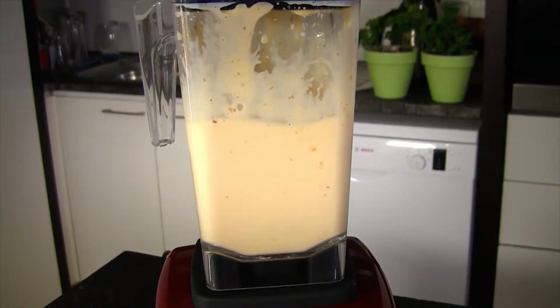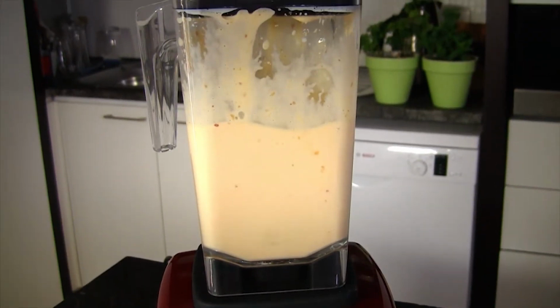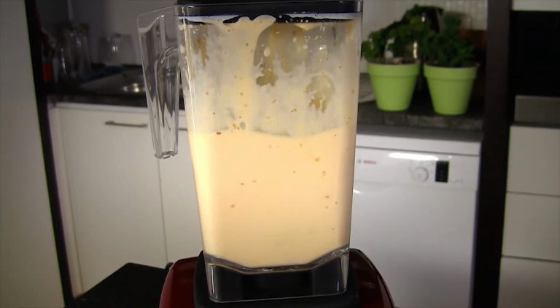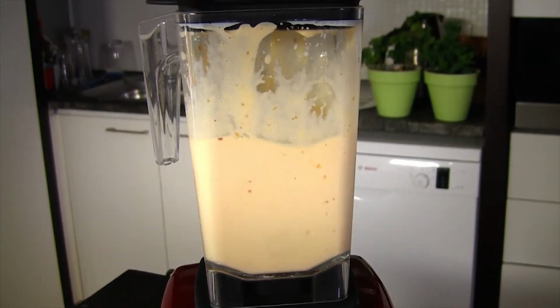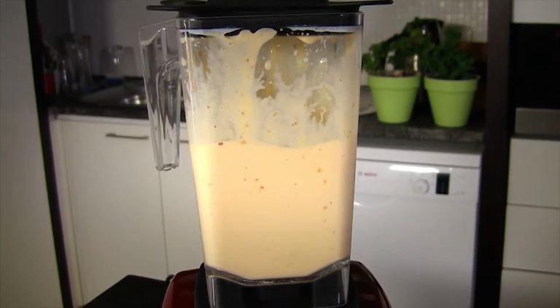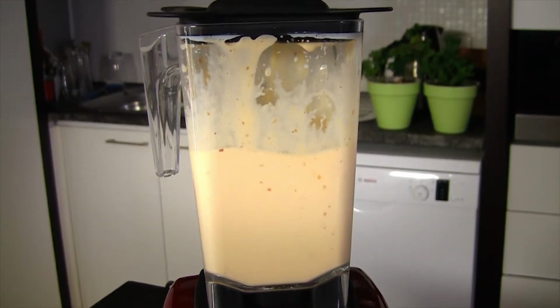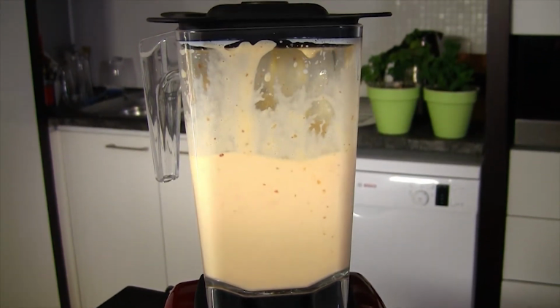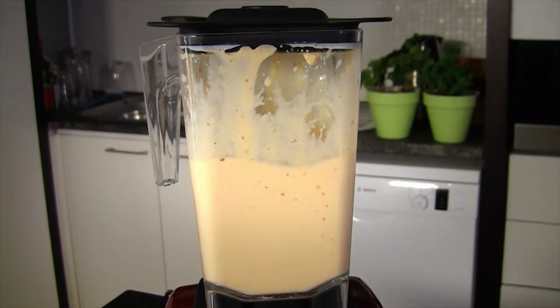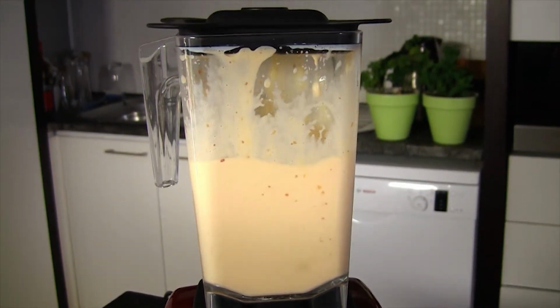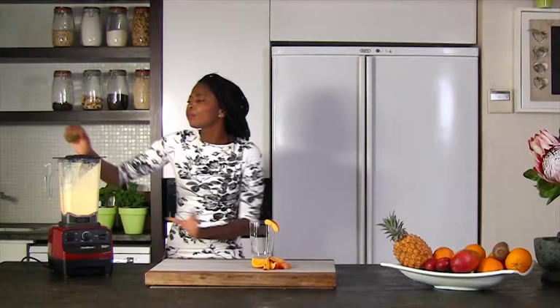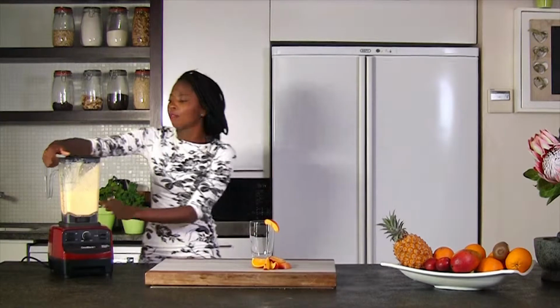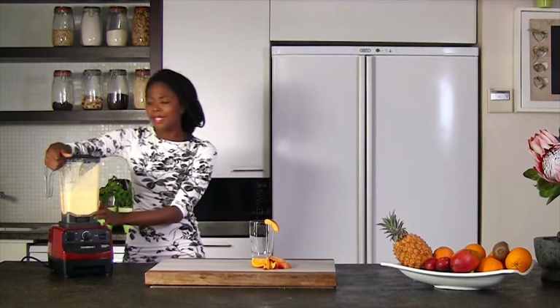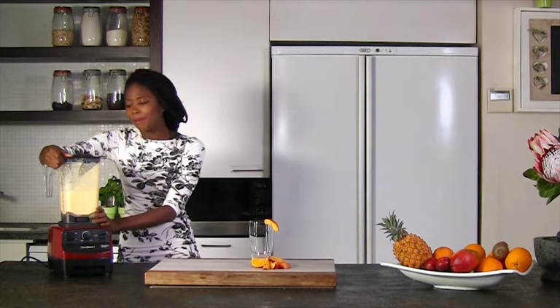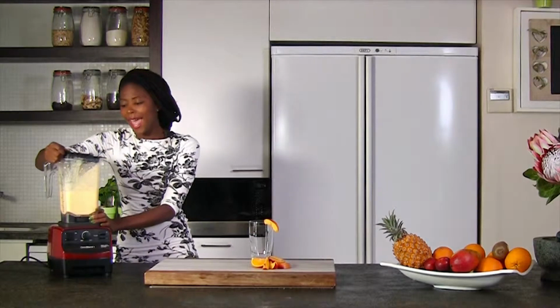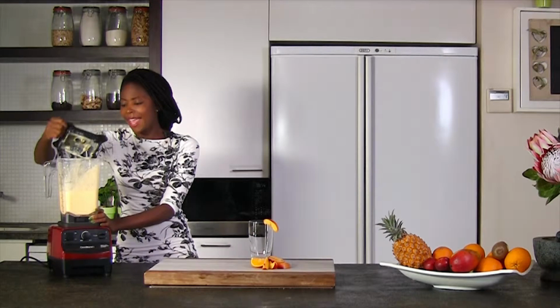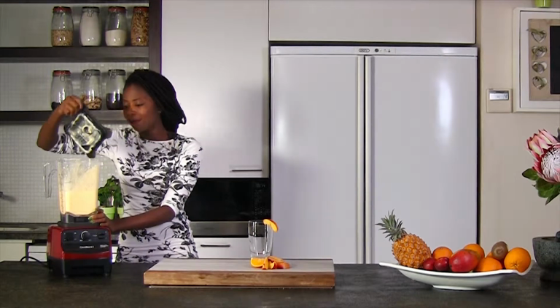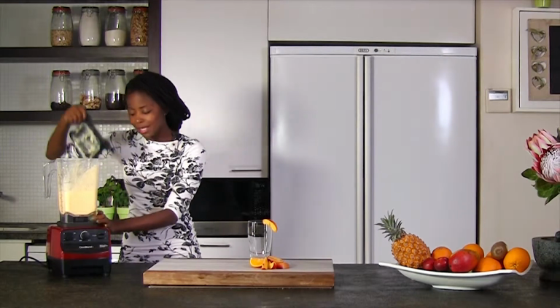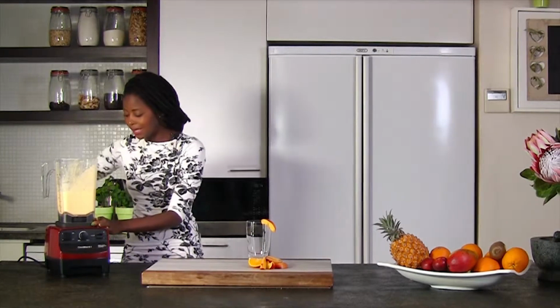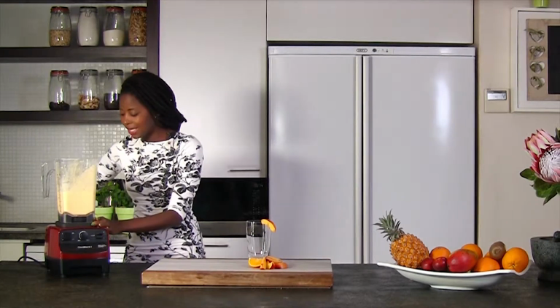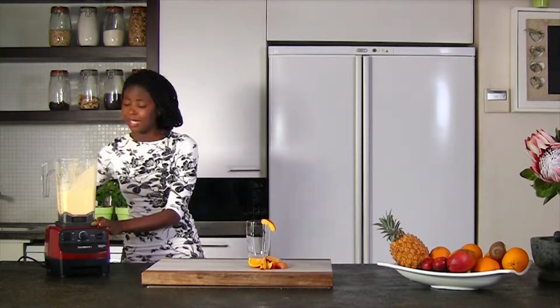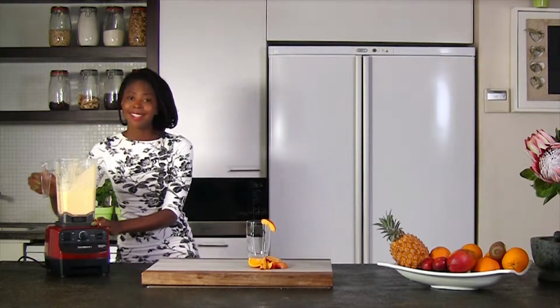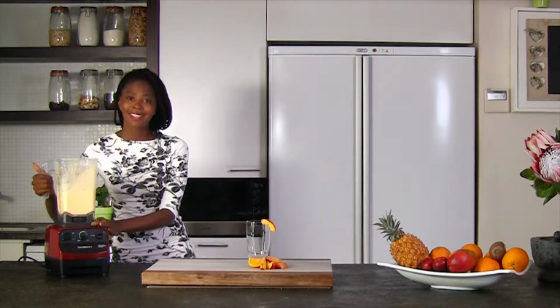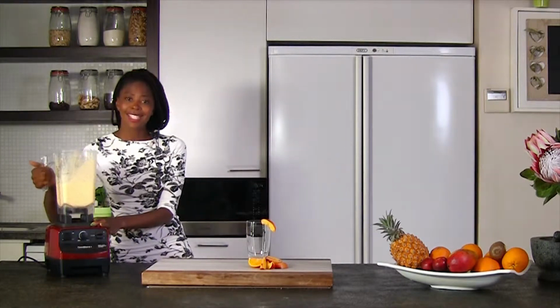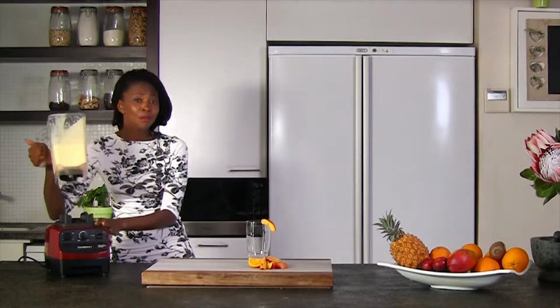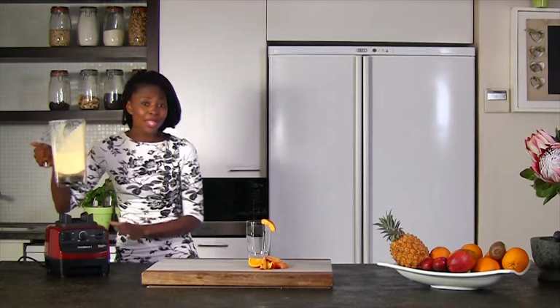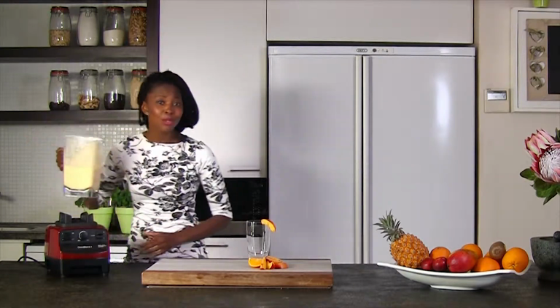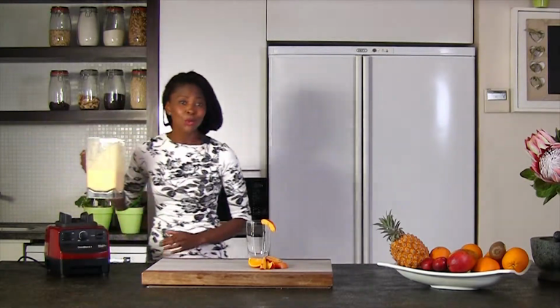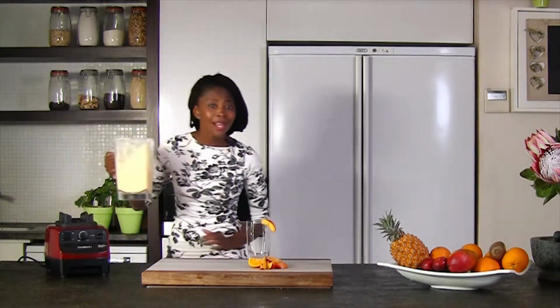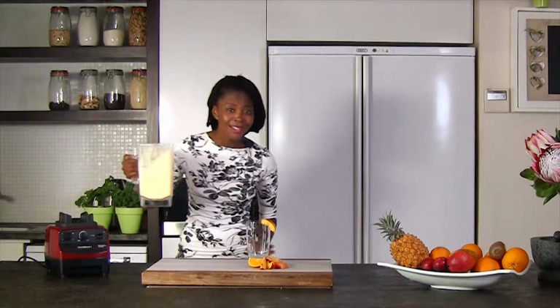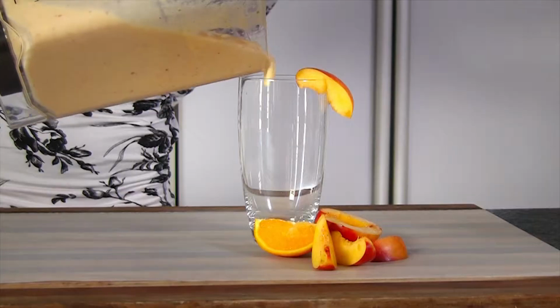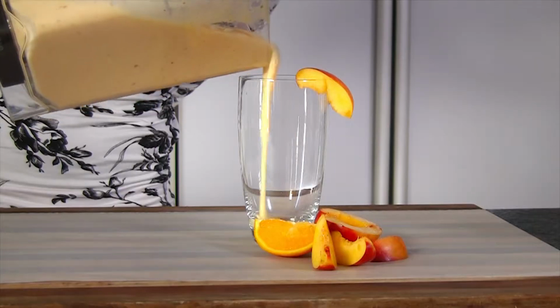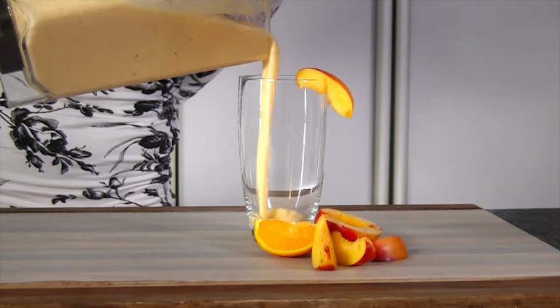Peaches are awesome — they're full of vitamin A and vitamin C. This smoothie will do wonders for your body.